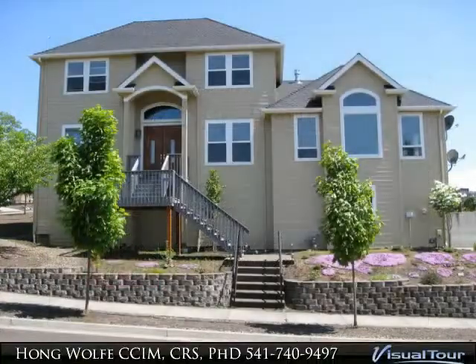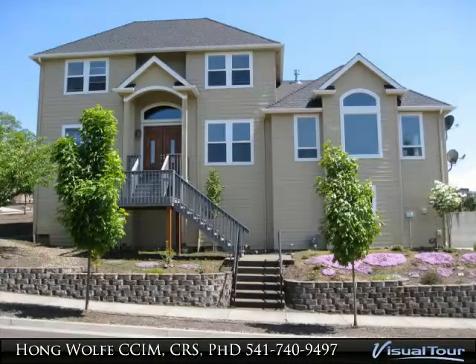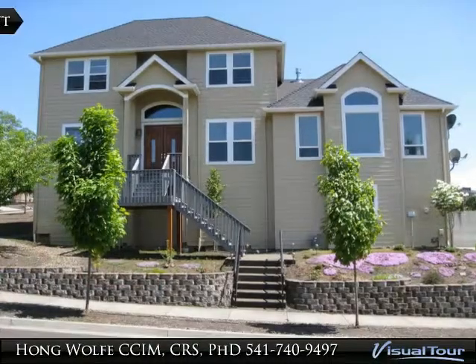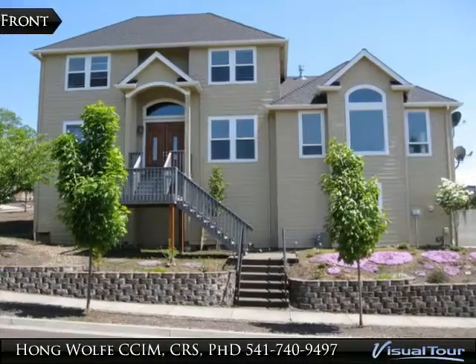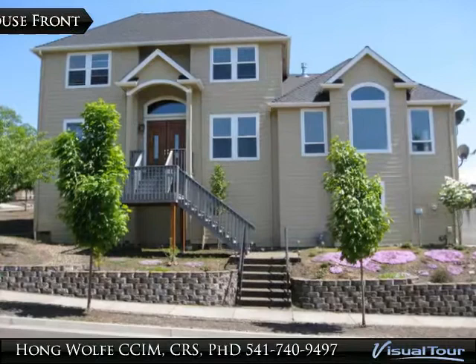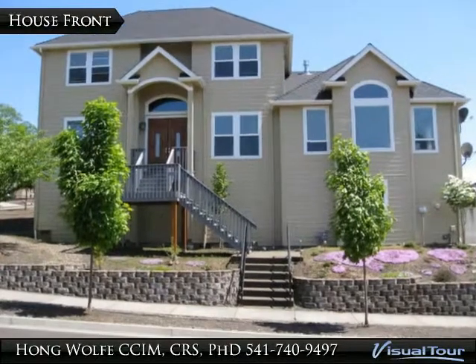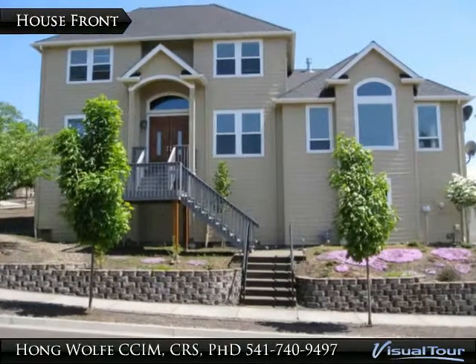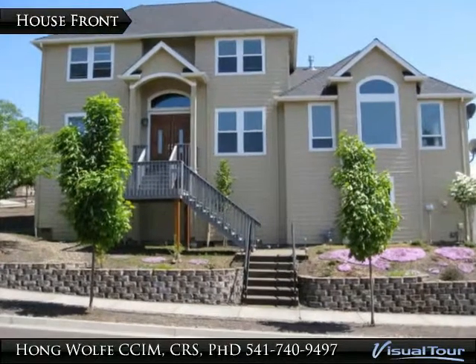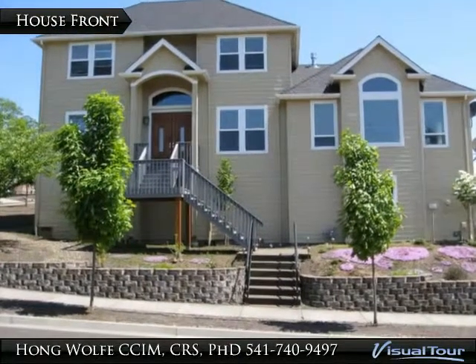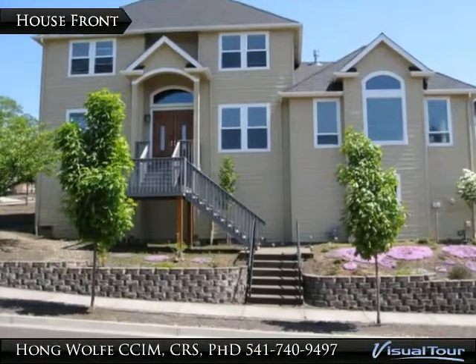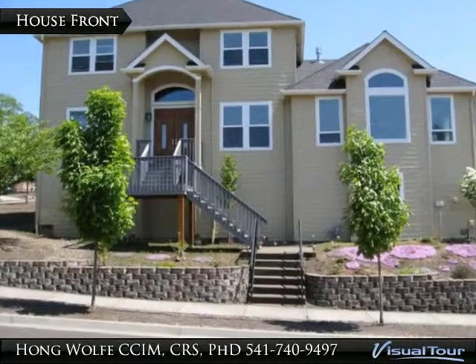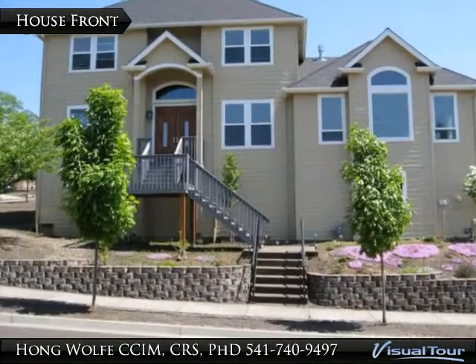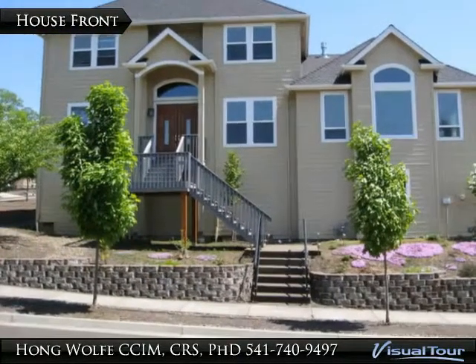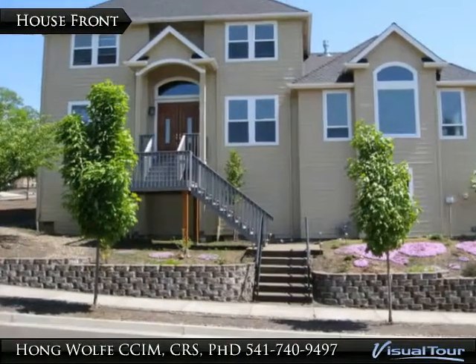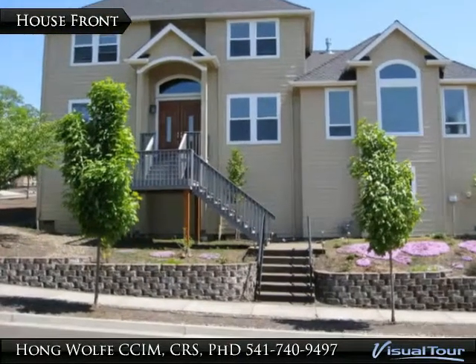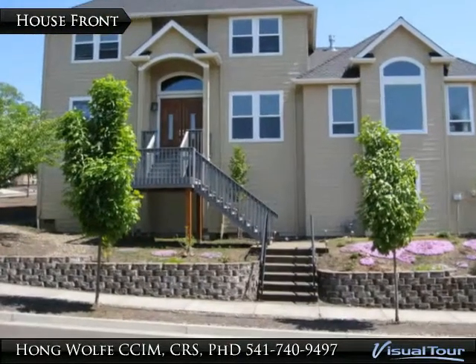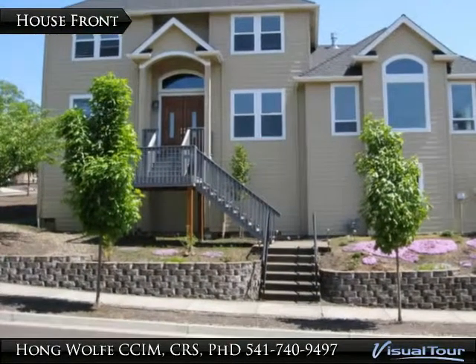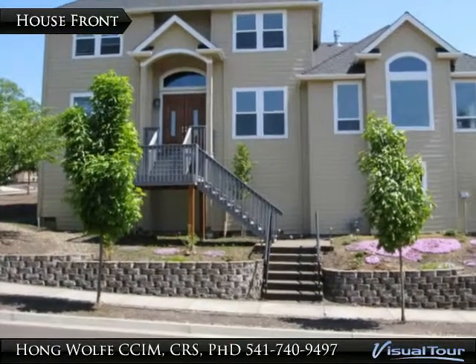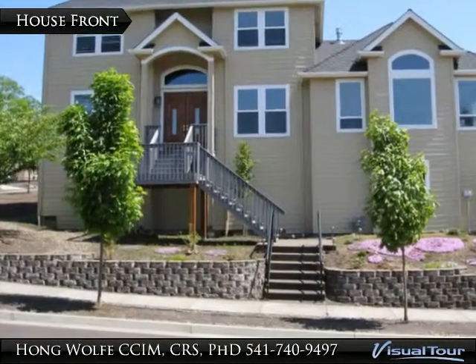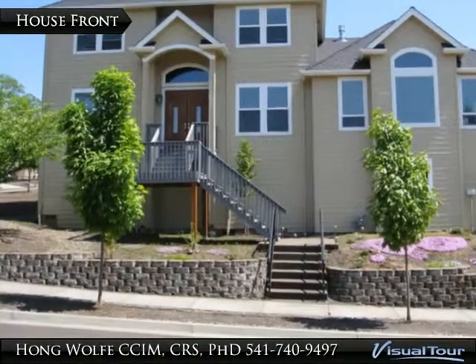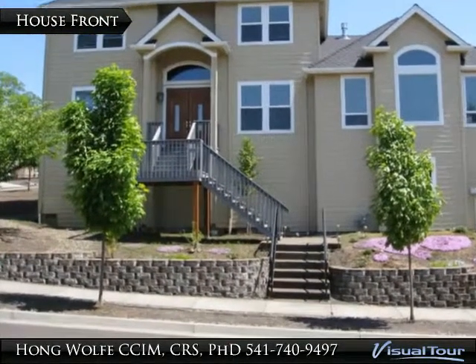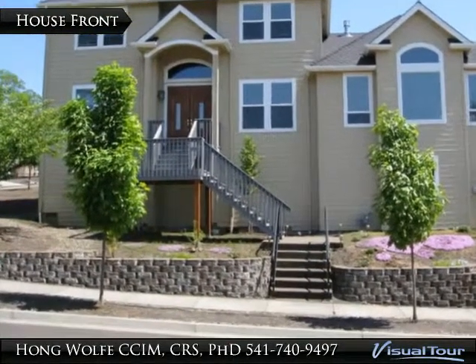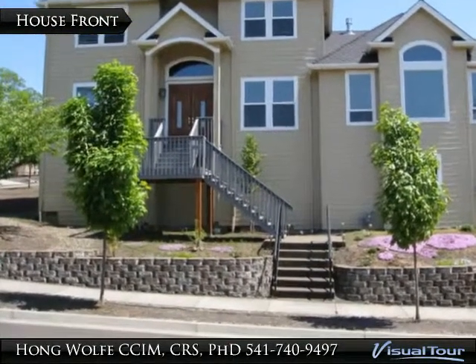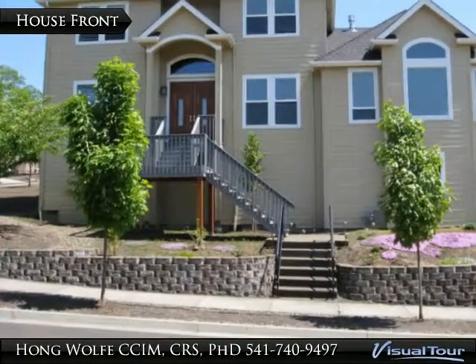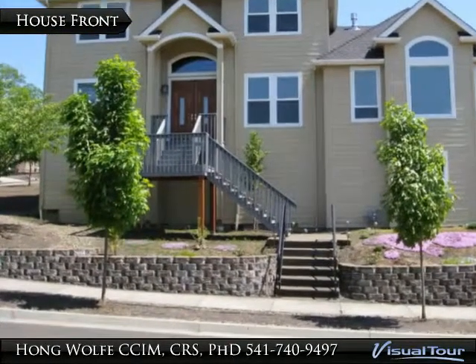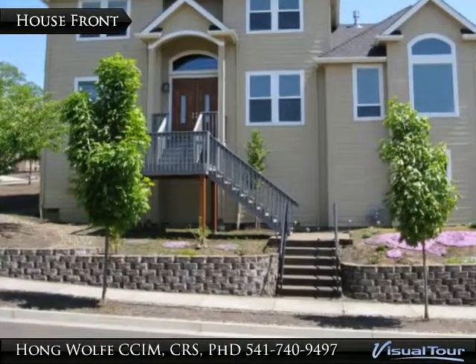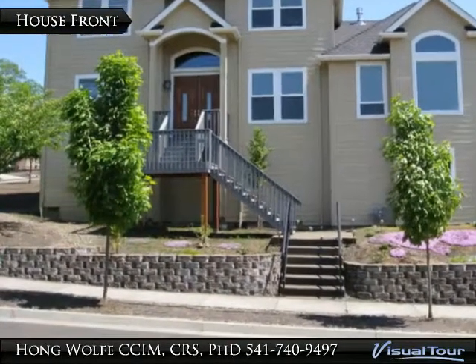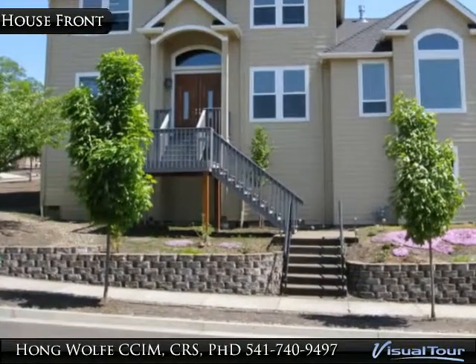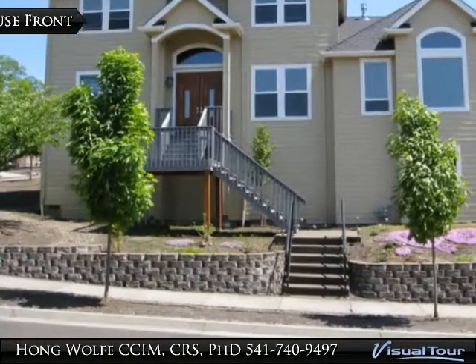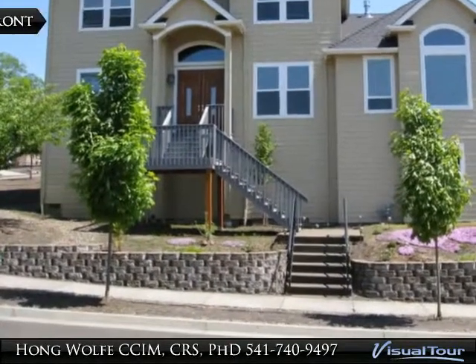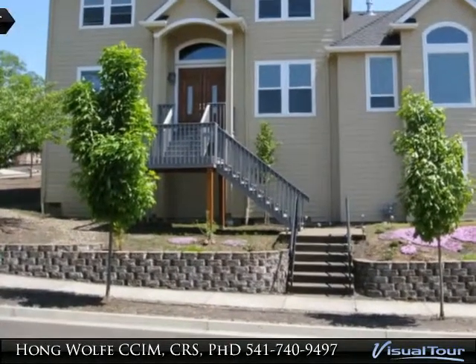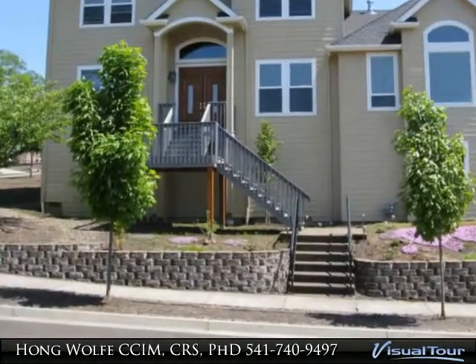Welcome to Visual Tour with Hong Wolfe, Principal and Managing Broker with Windermere Real Estate.